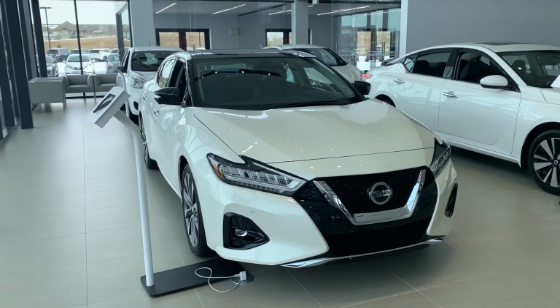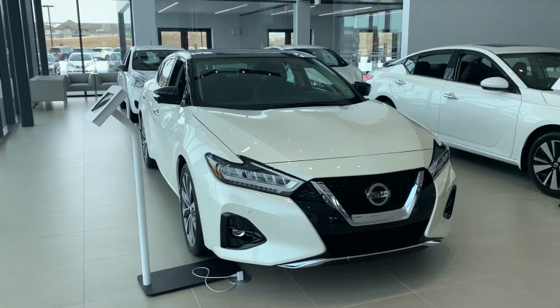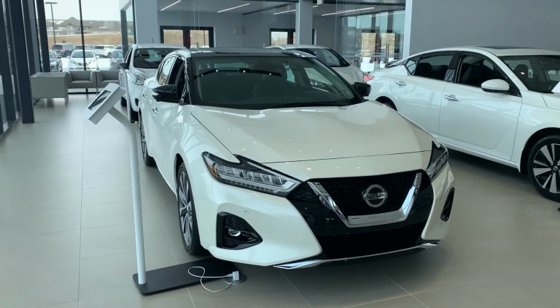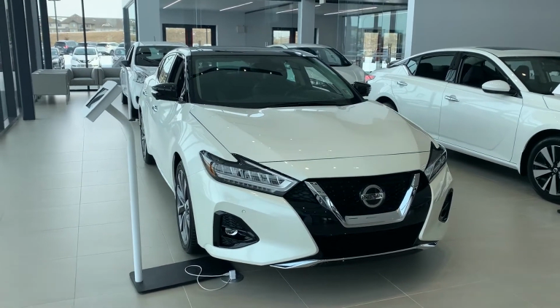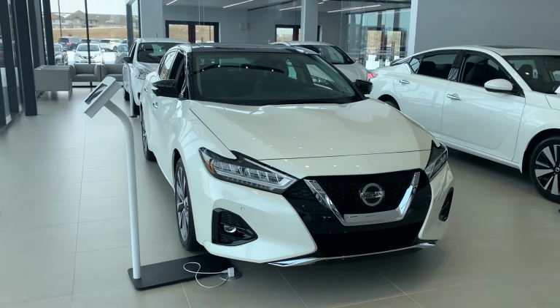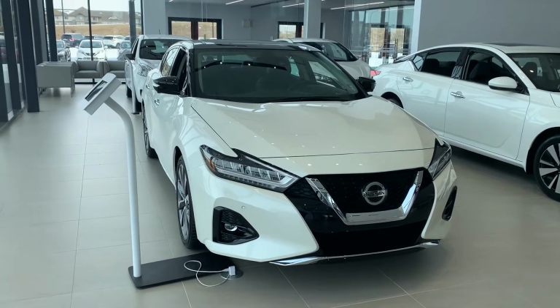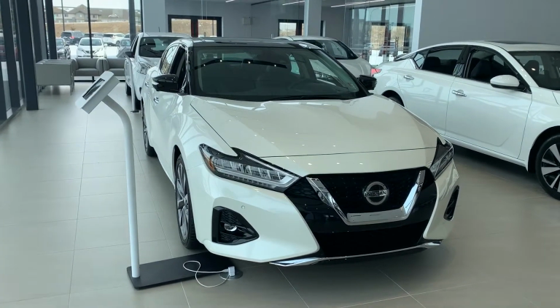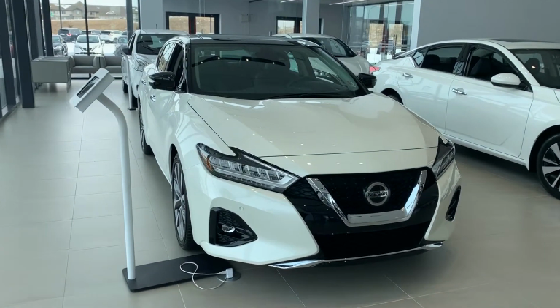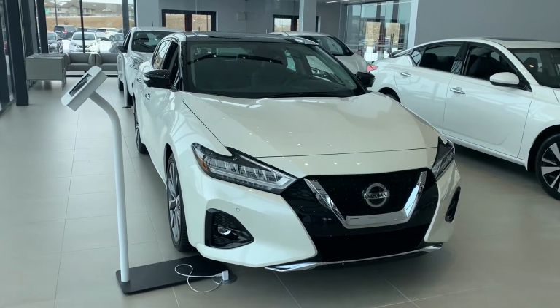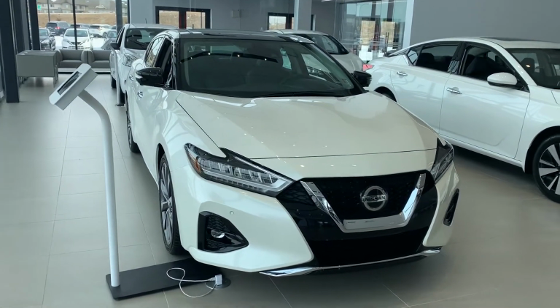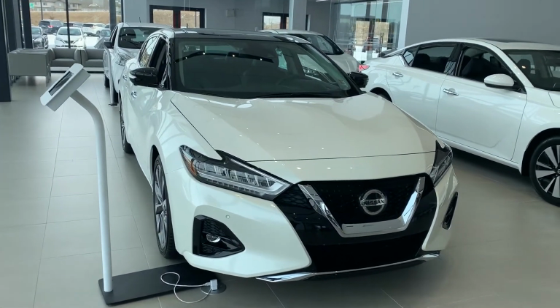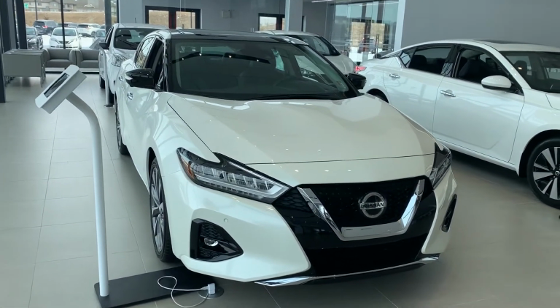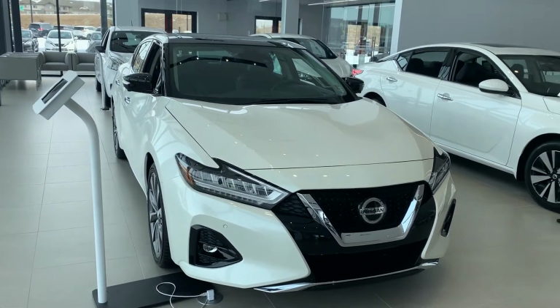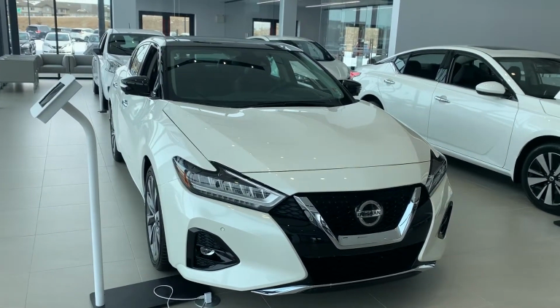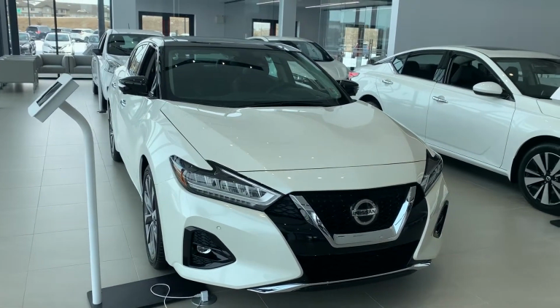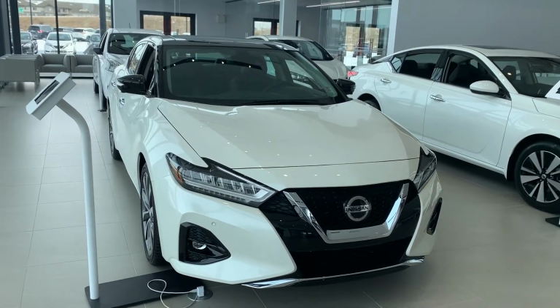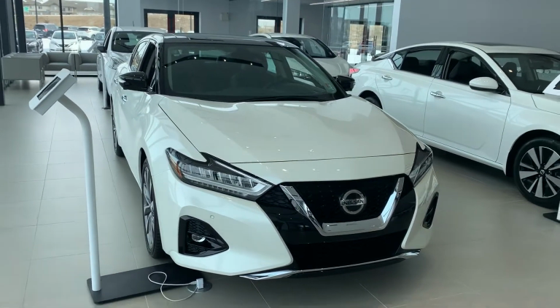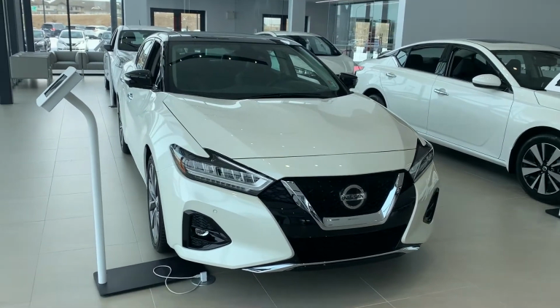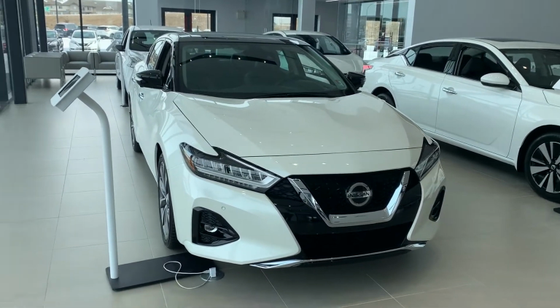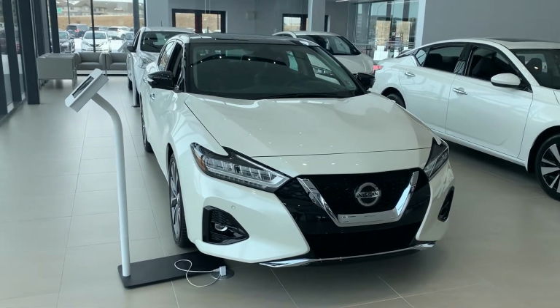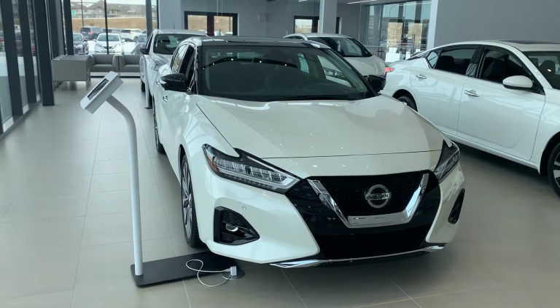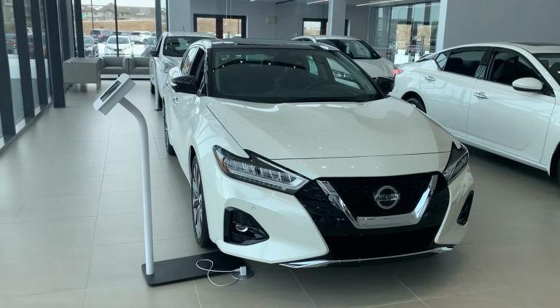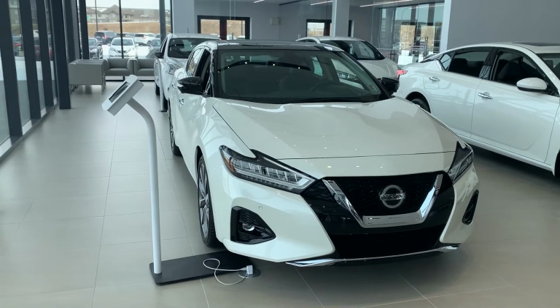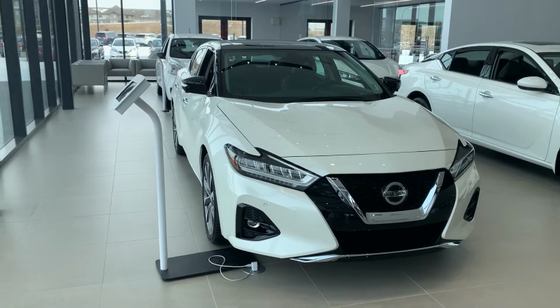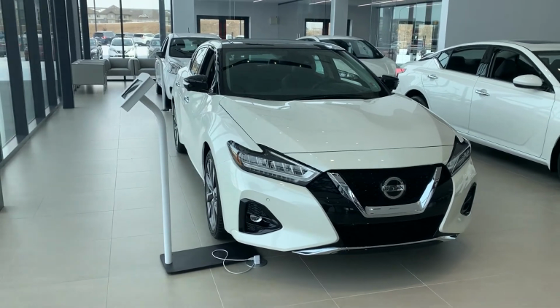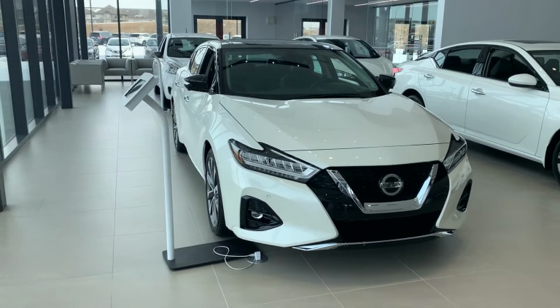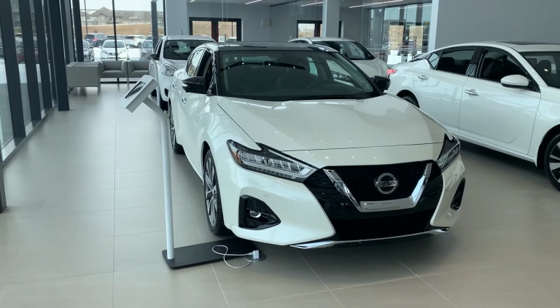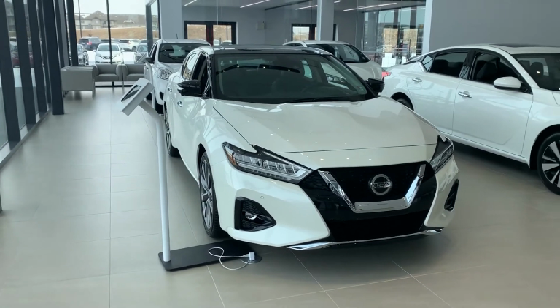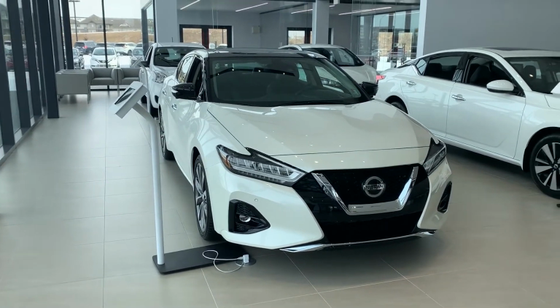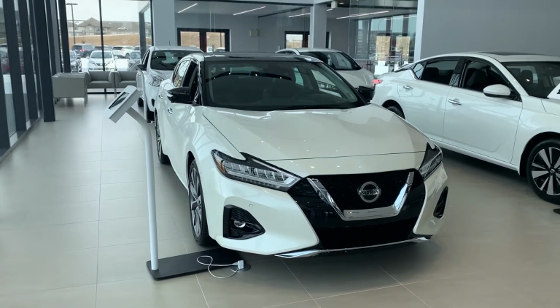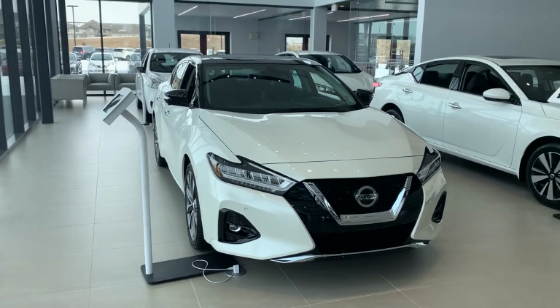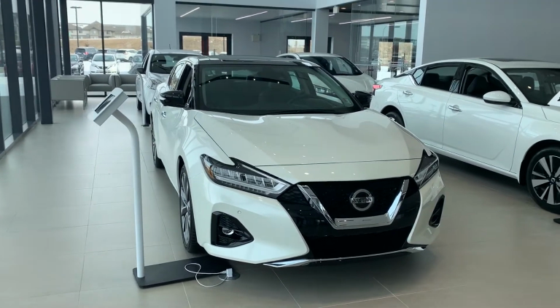Hello James, Seville over here at Northside Nissan. I wanted to thank you so much for the inquiry here. We'd love to take a look at your Subaru.